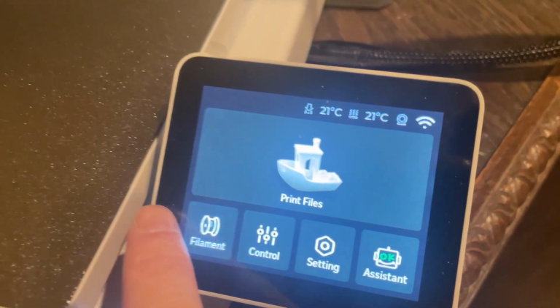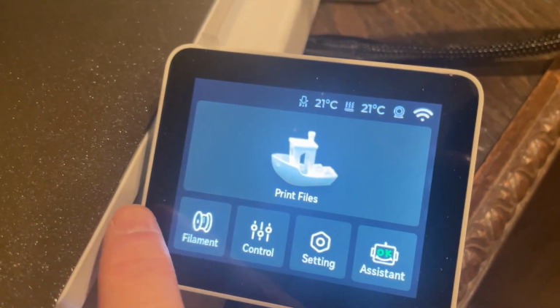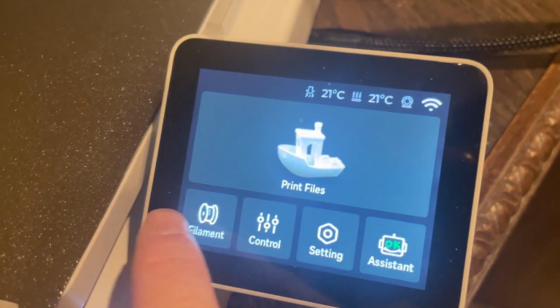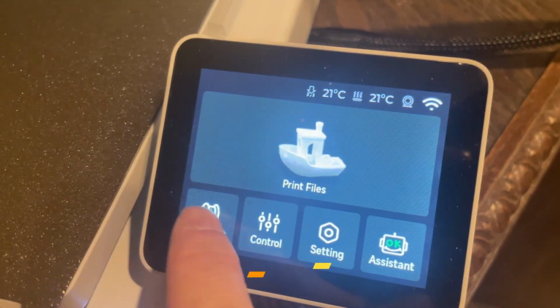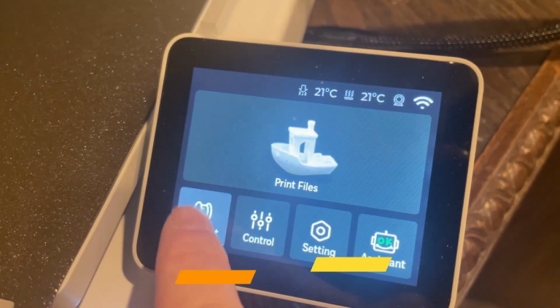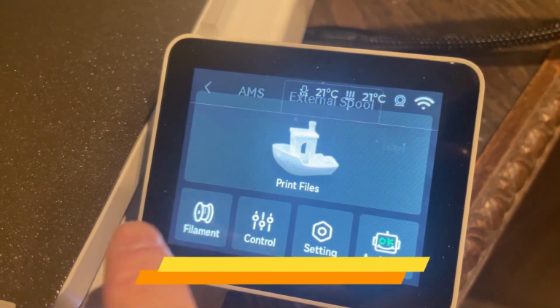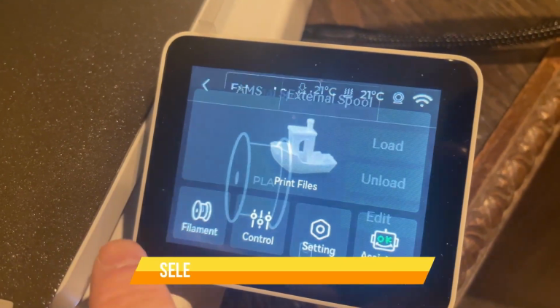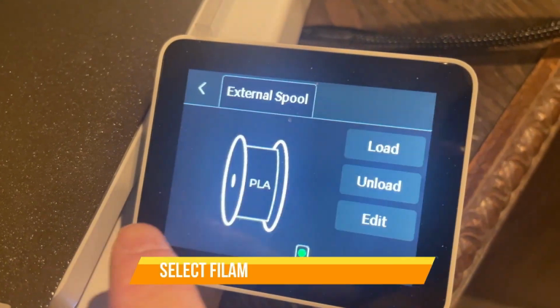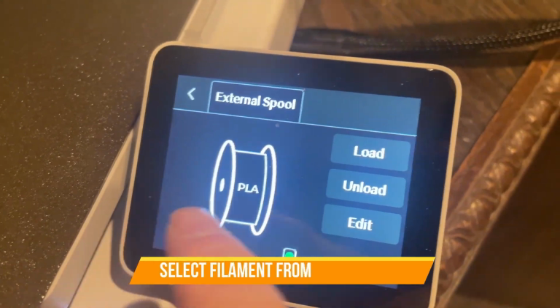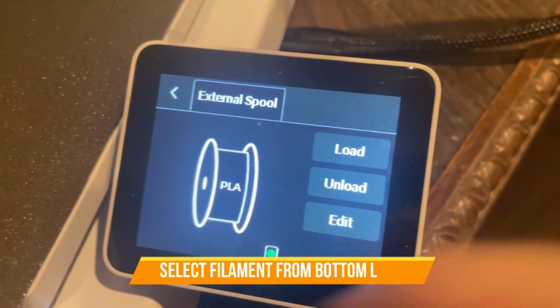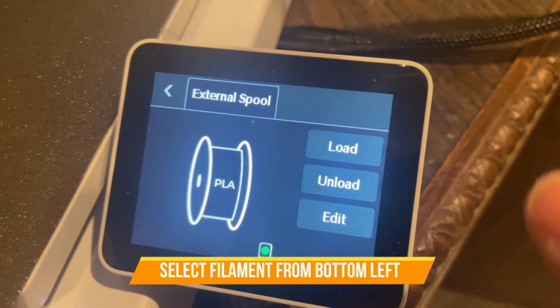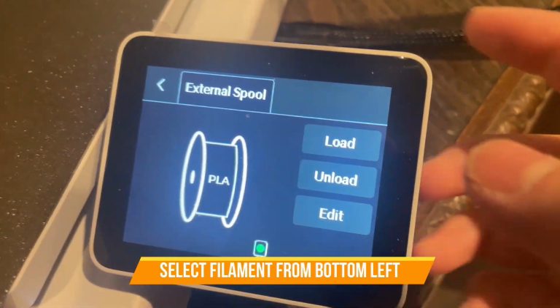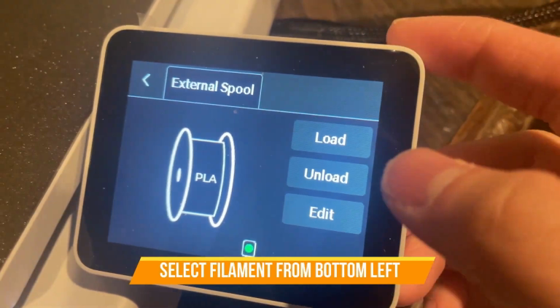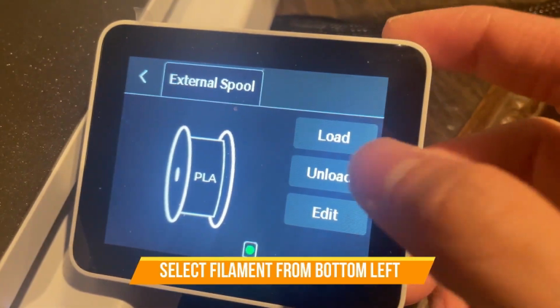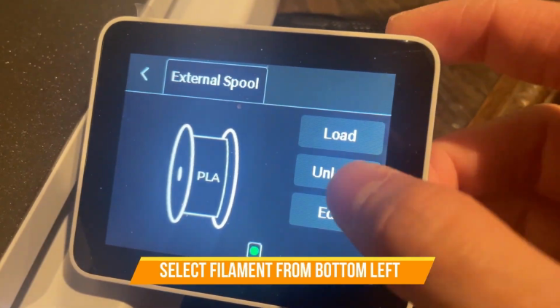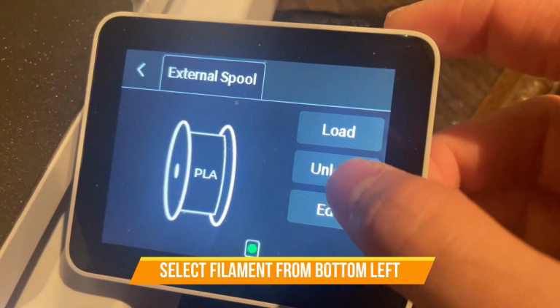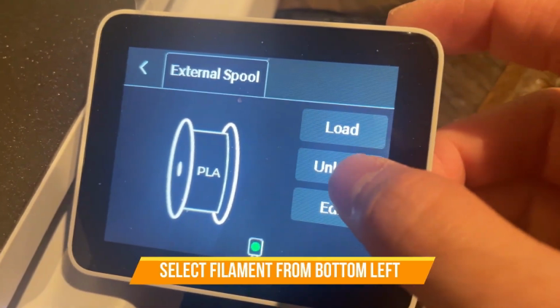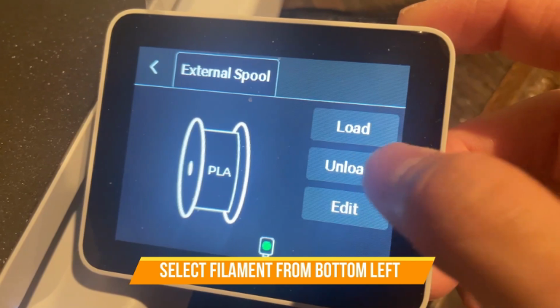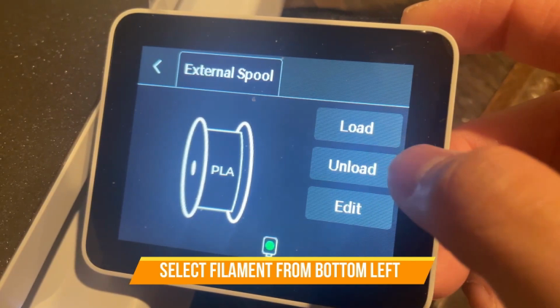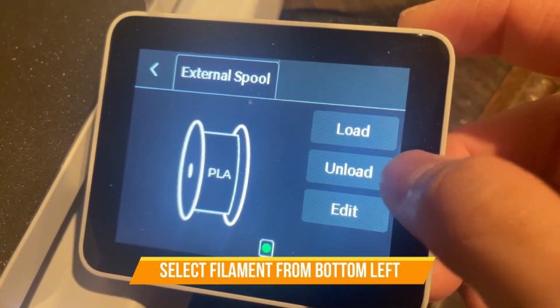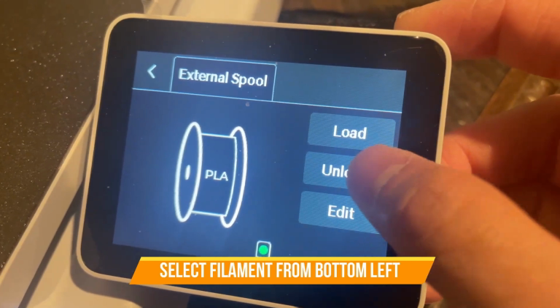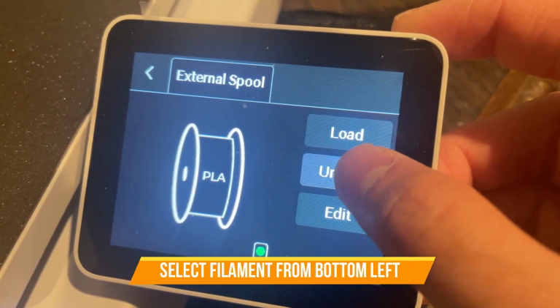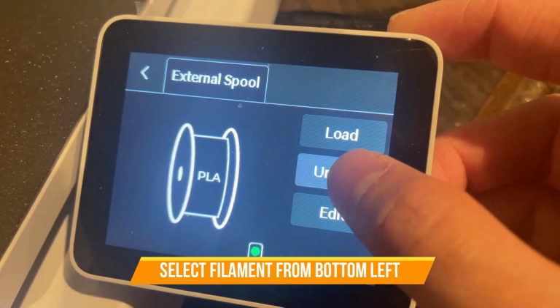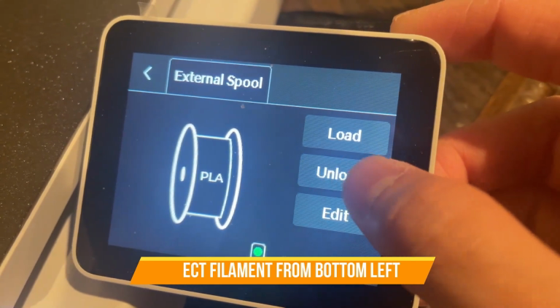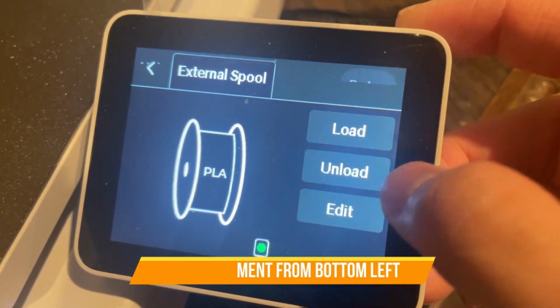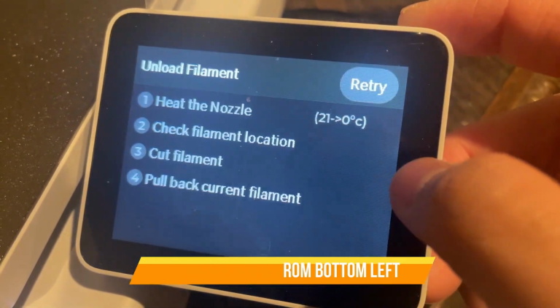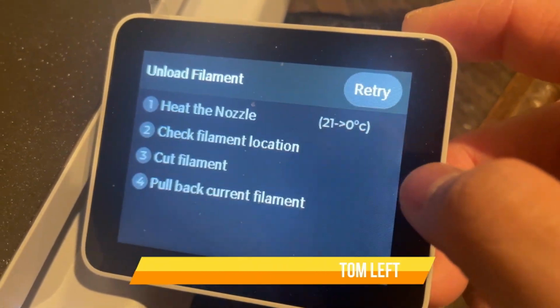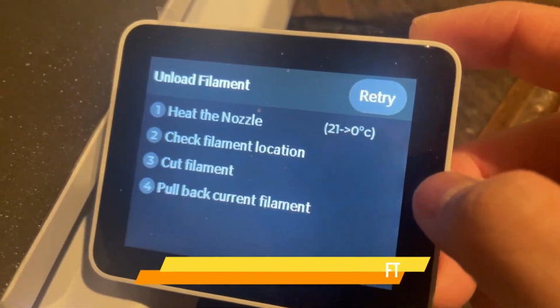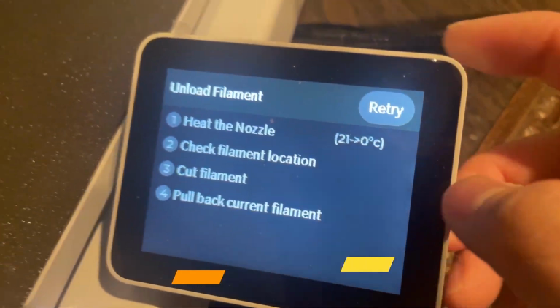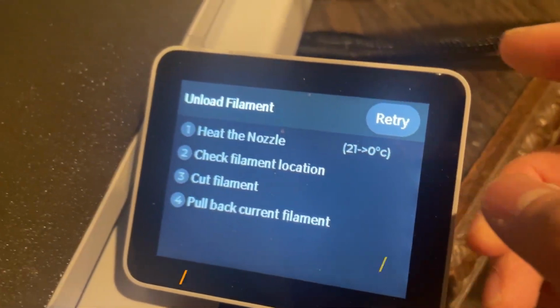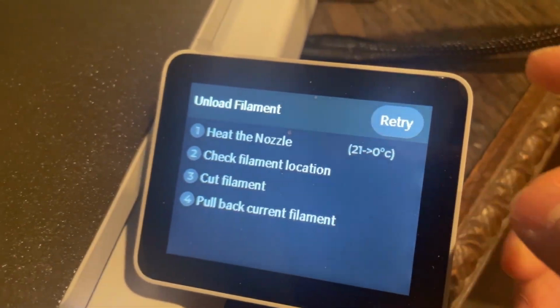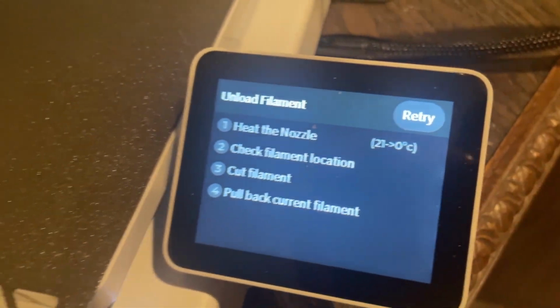But first of all, you have to click on filament at the bottom left of the screen and click on the unload button.